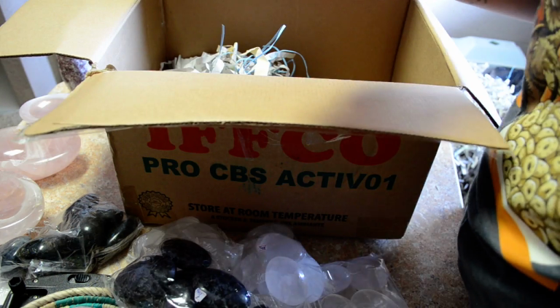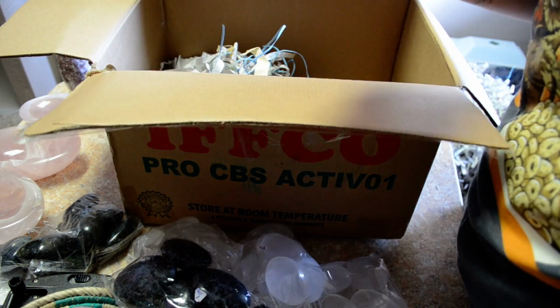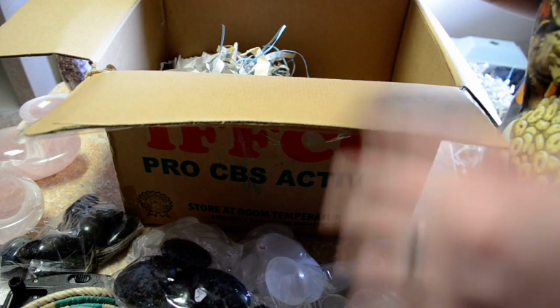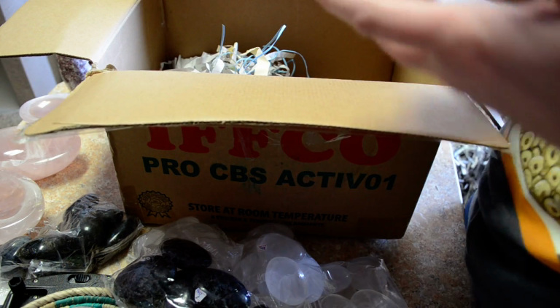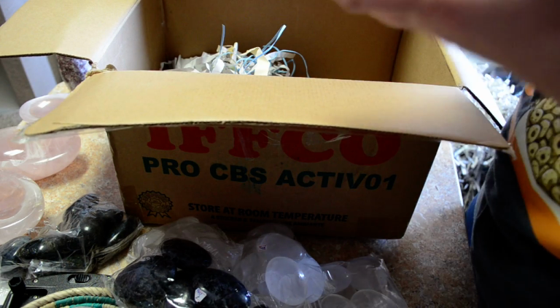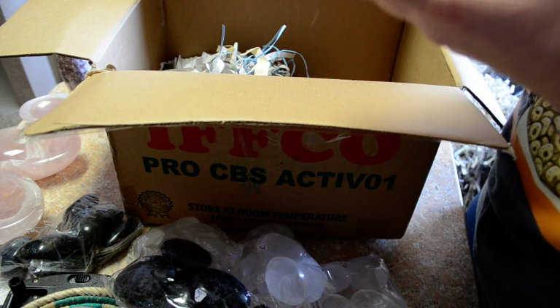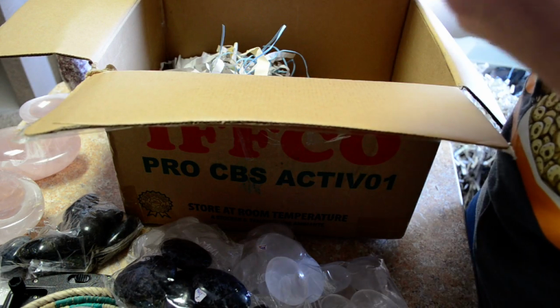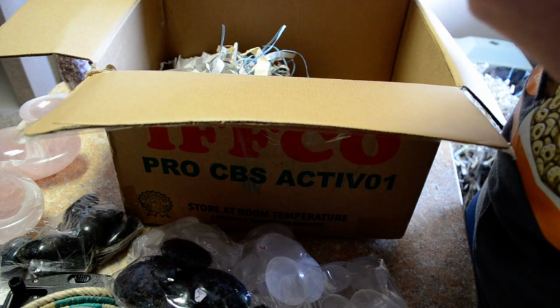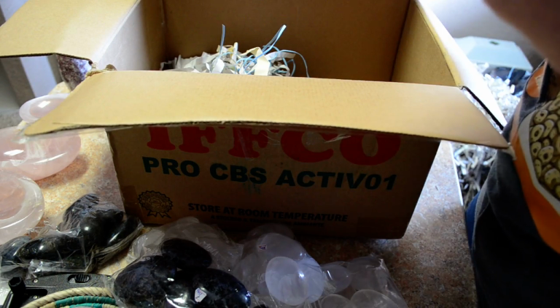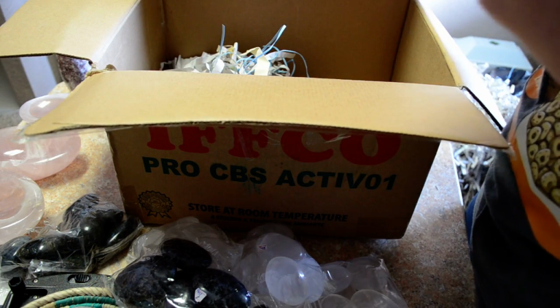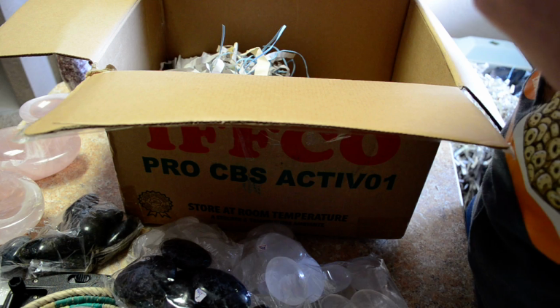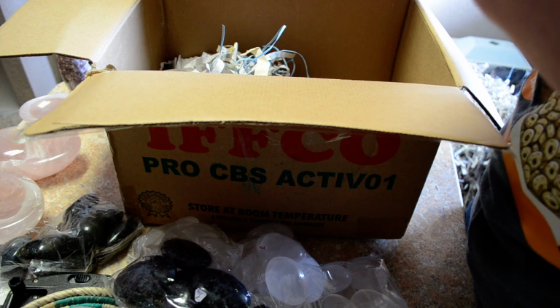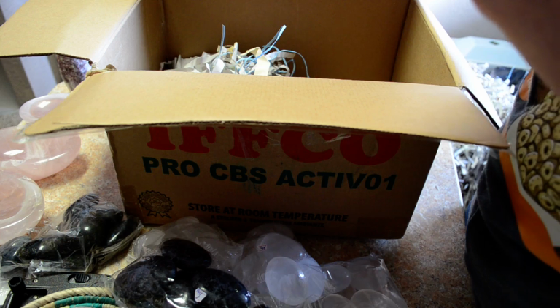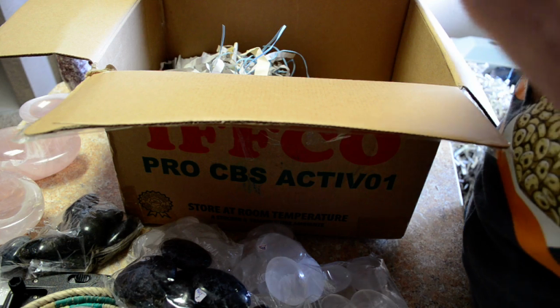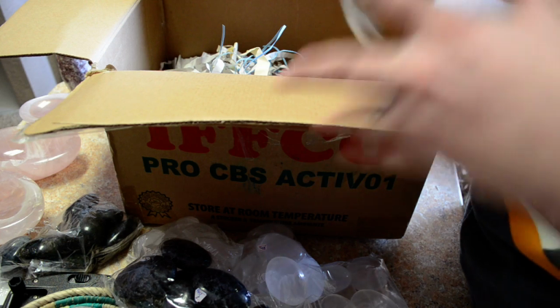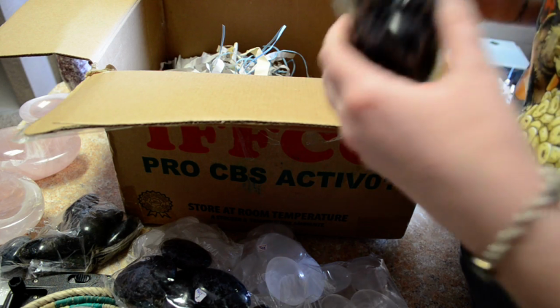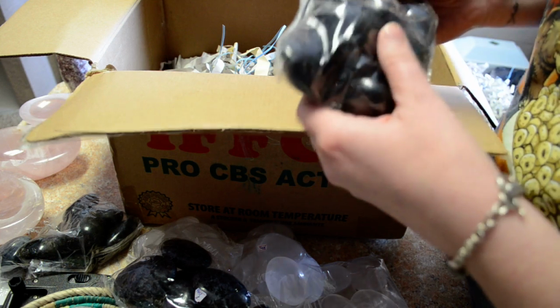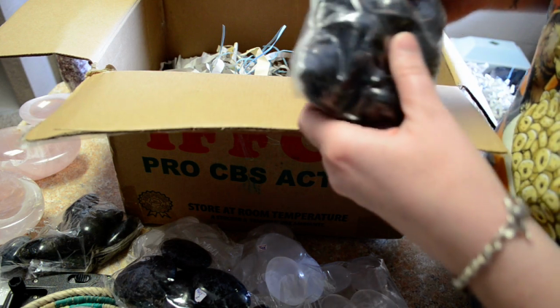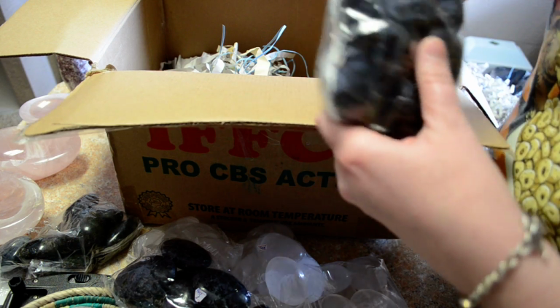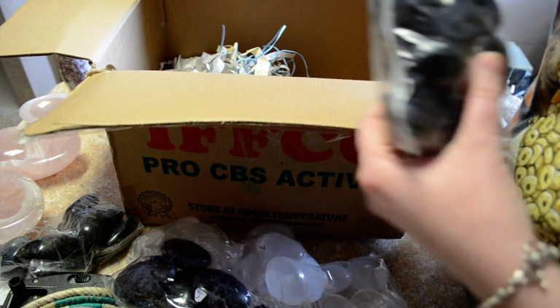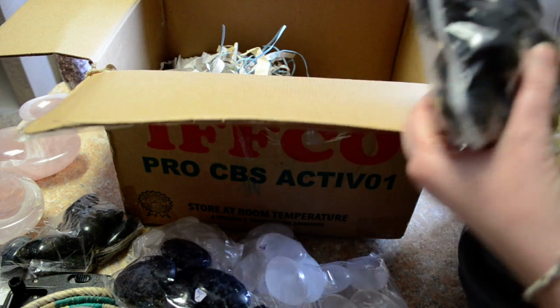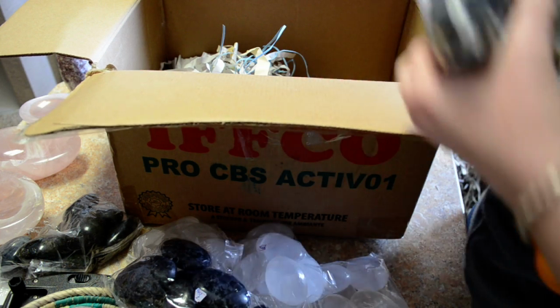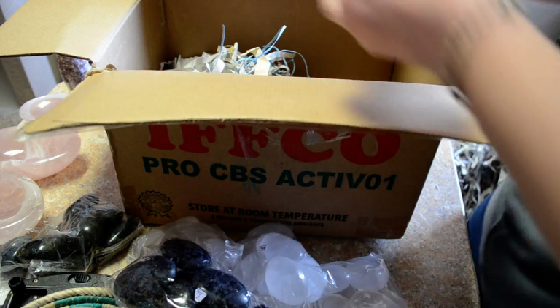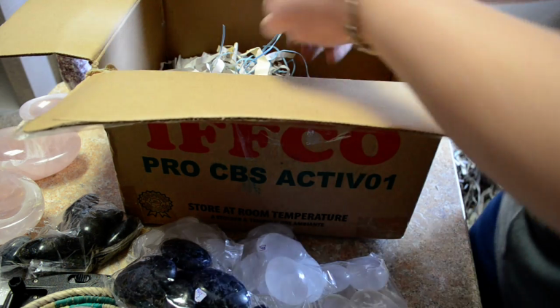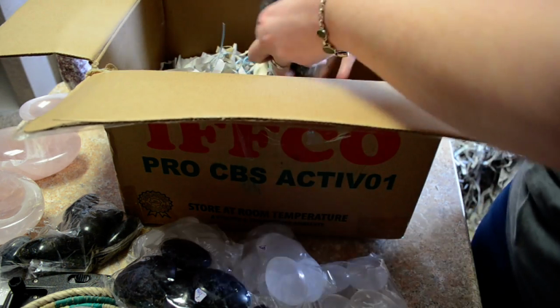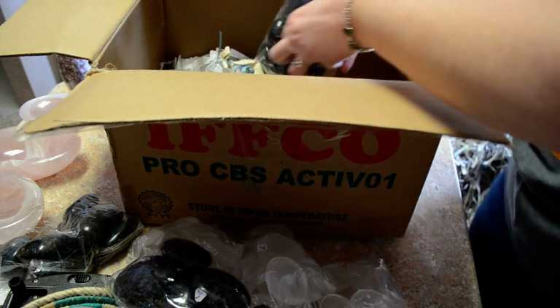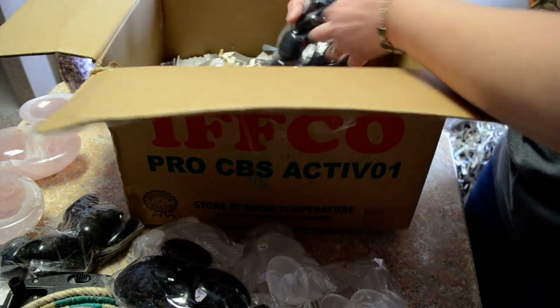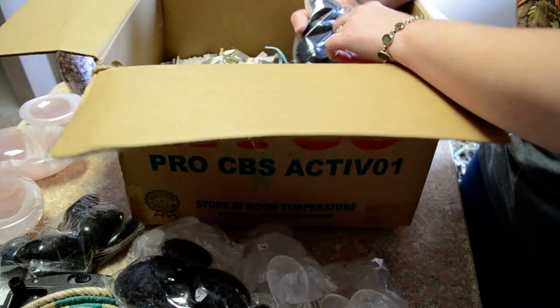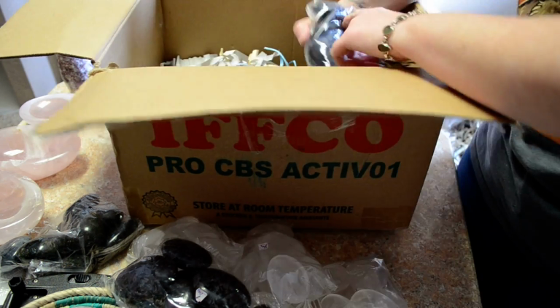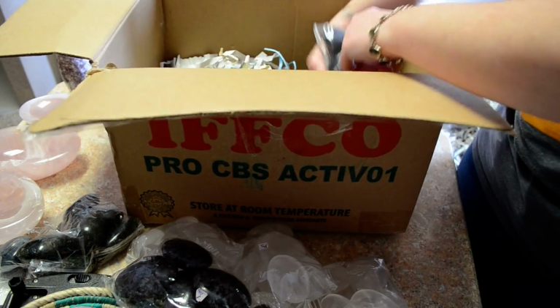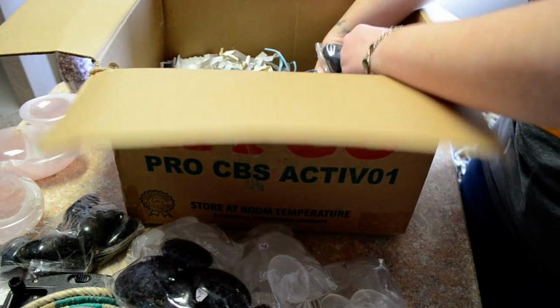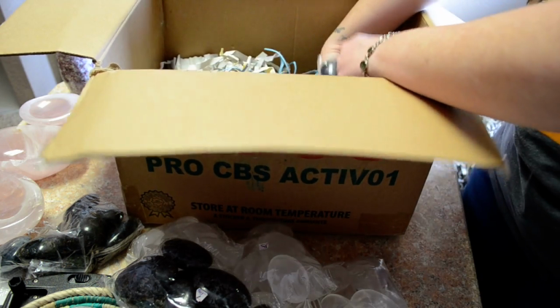I think this is black tourmaline. I'm going to get a small look at it.